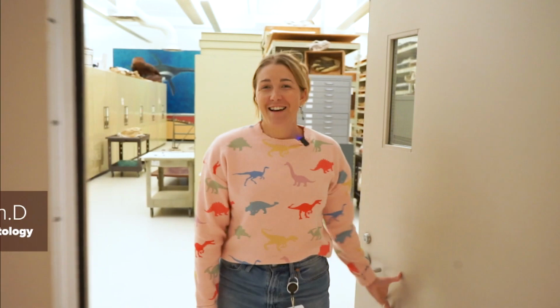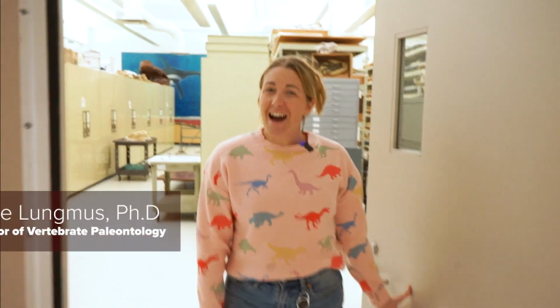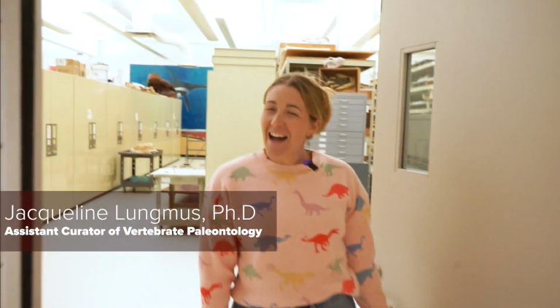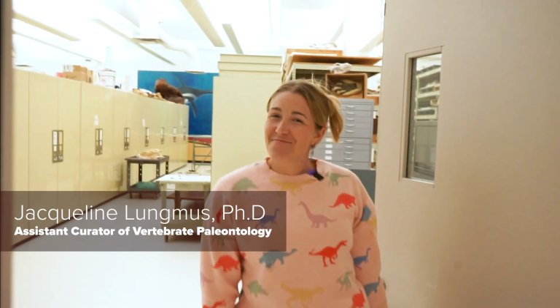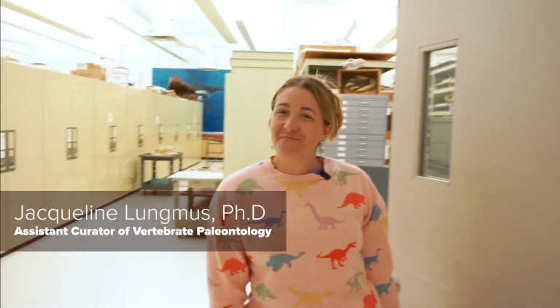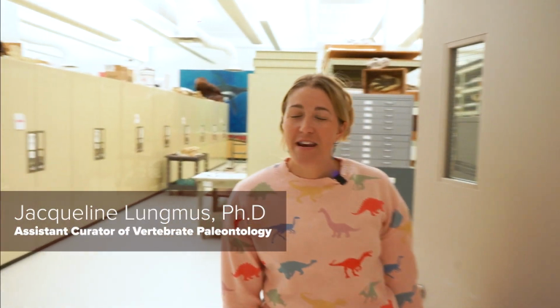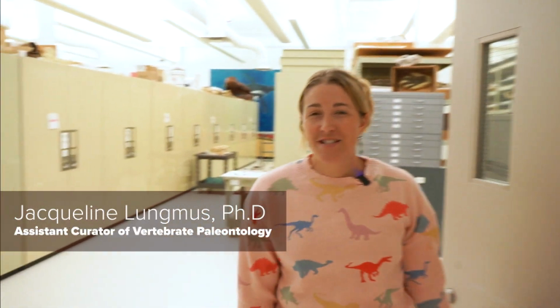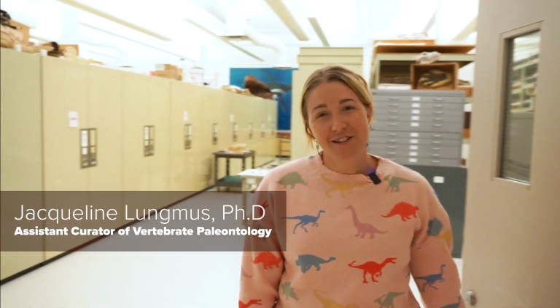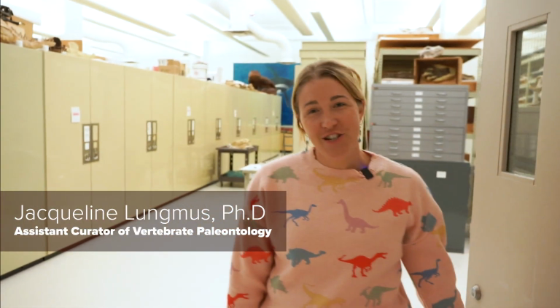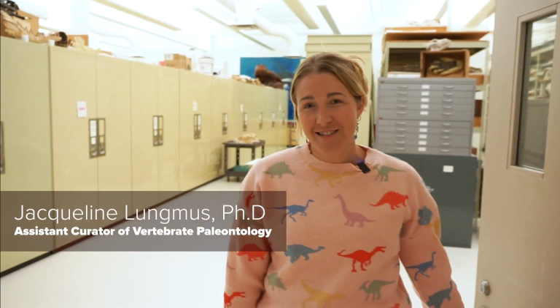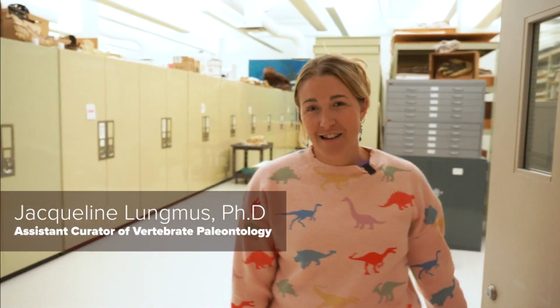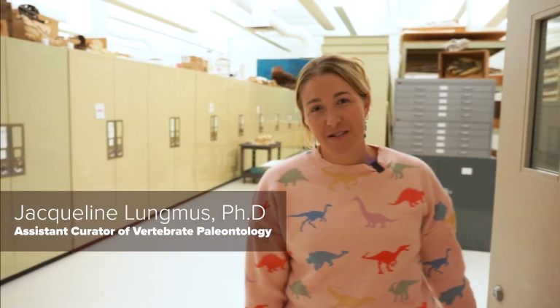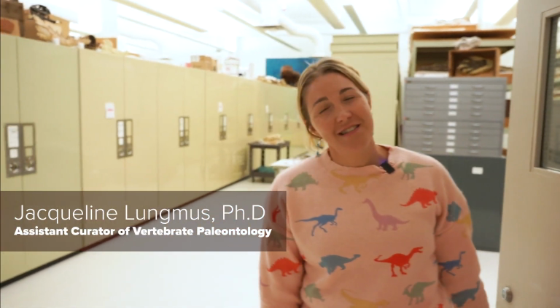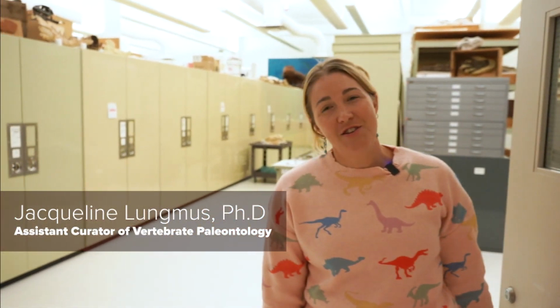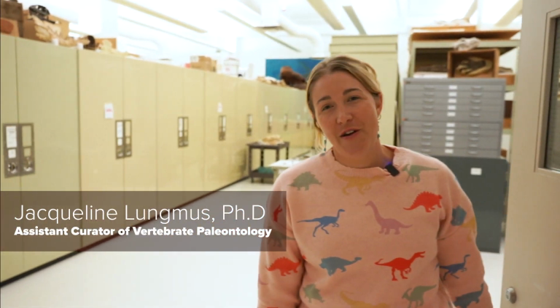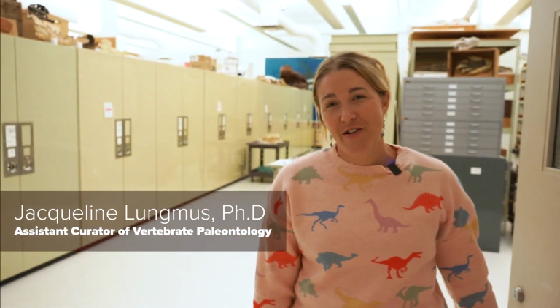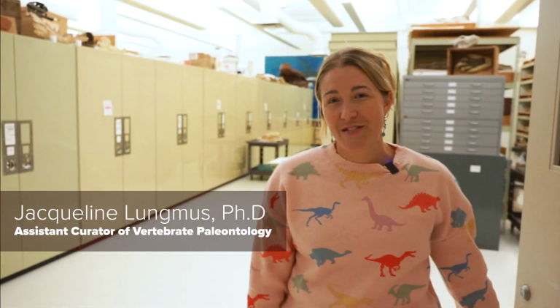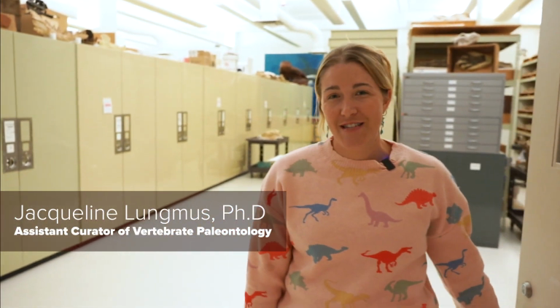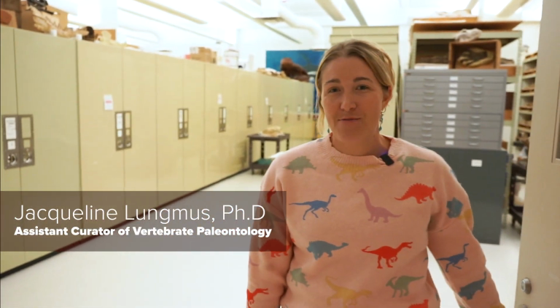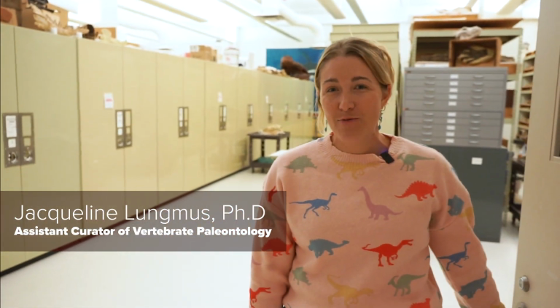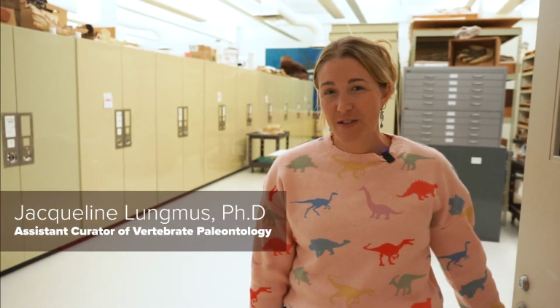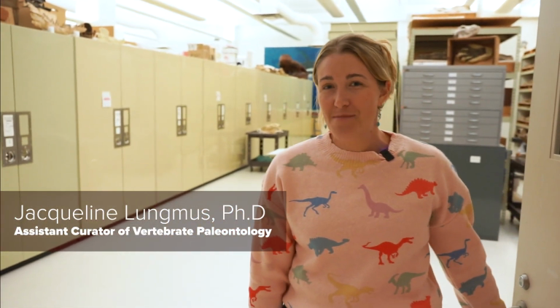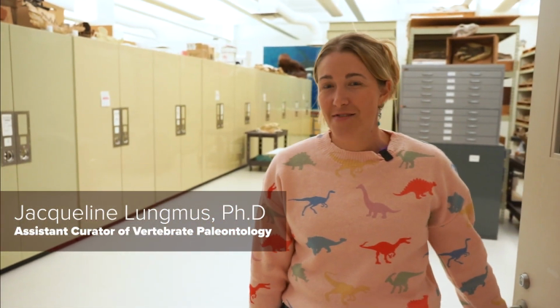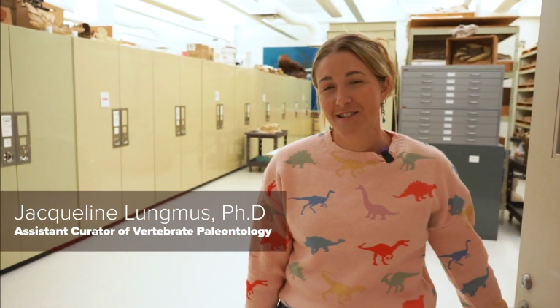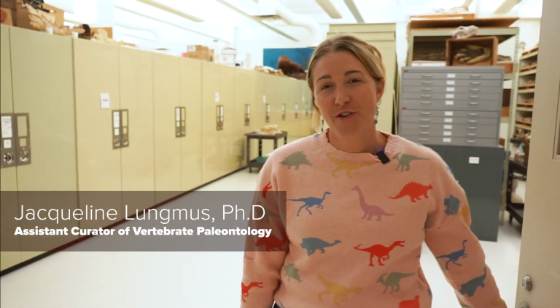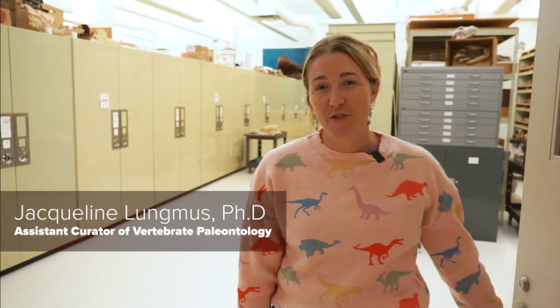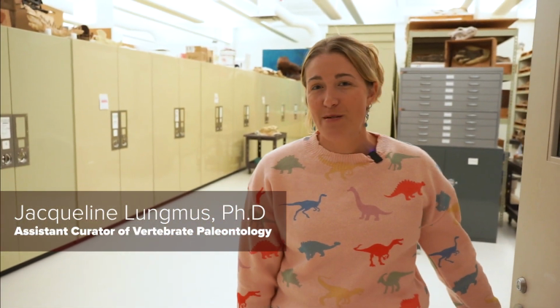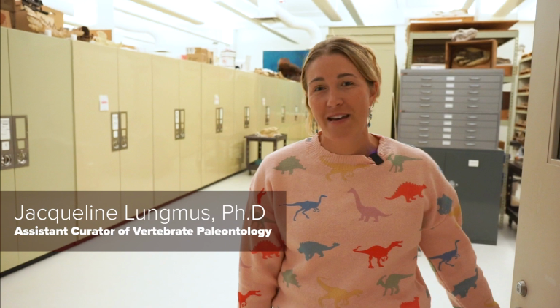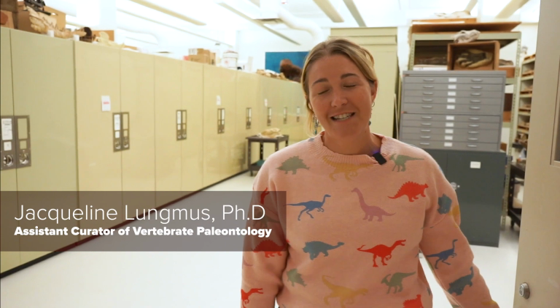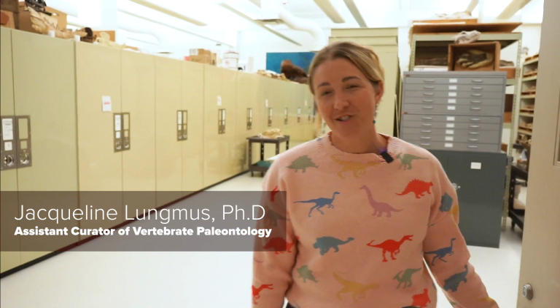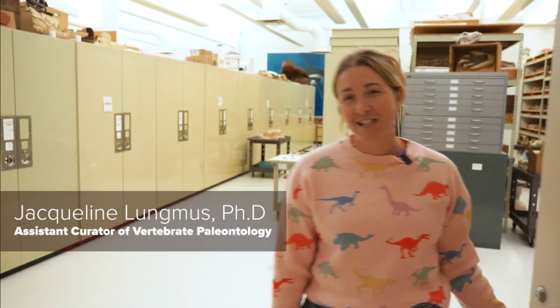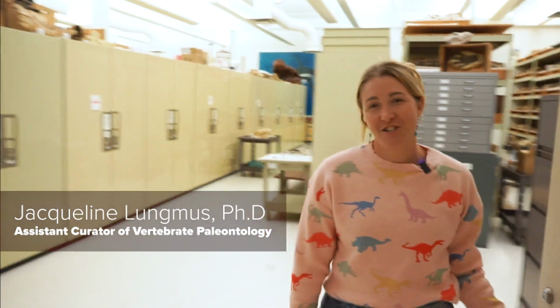Hi, my name is Dr. Jacqueline Lungmus. I'm a curator here at the Sandal Museum, and this is our vertebrate paleontology collection.